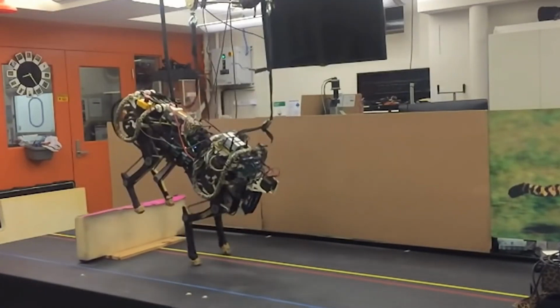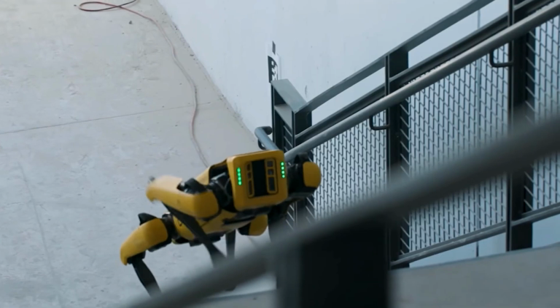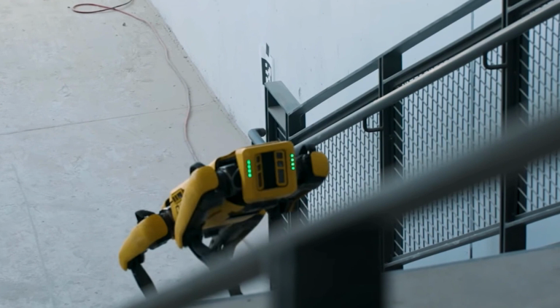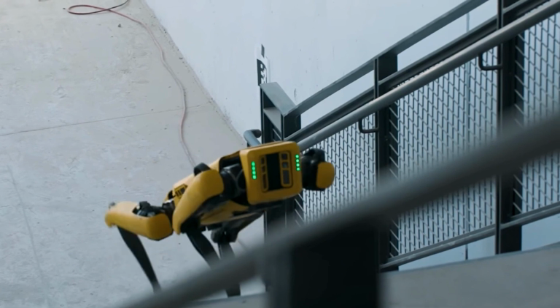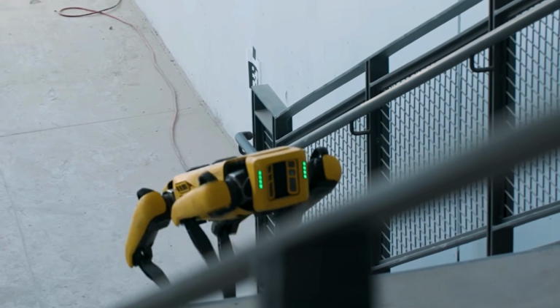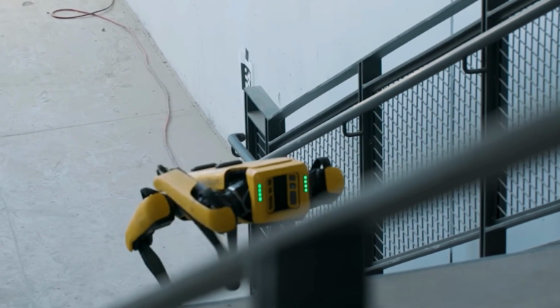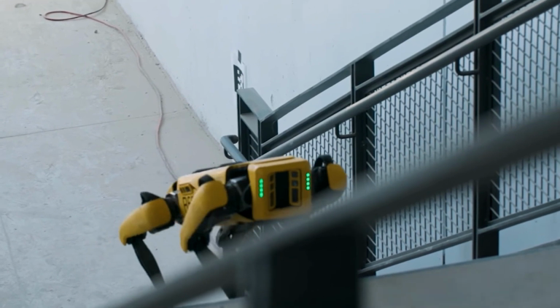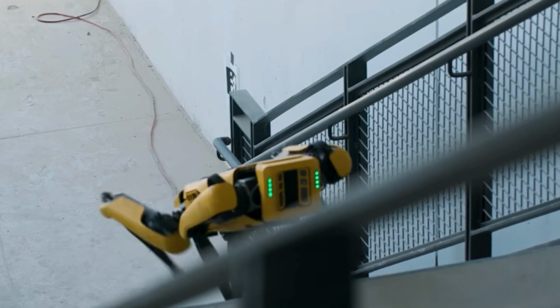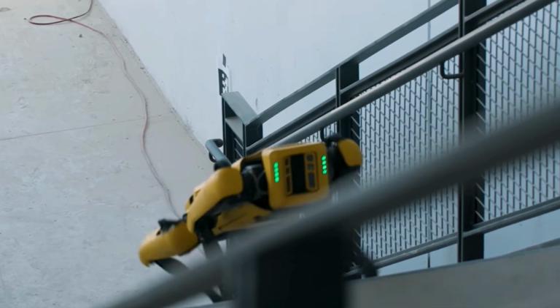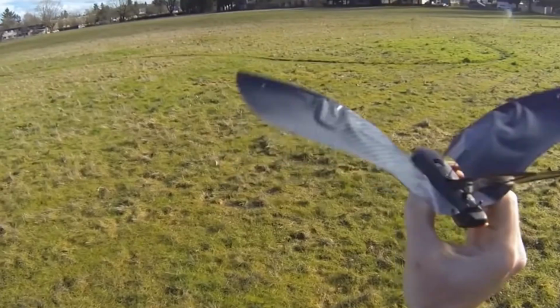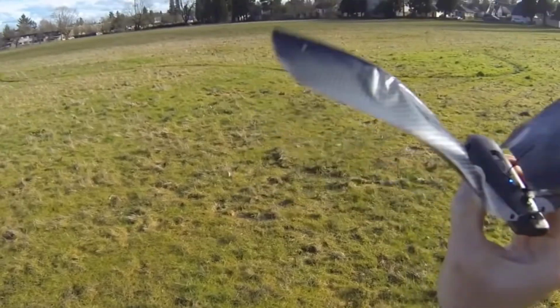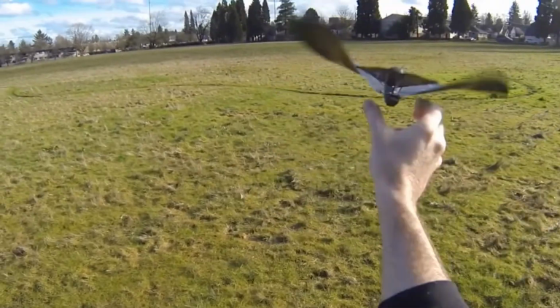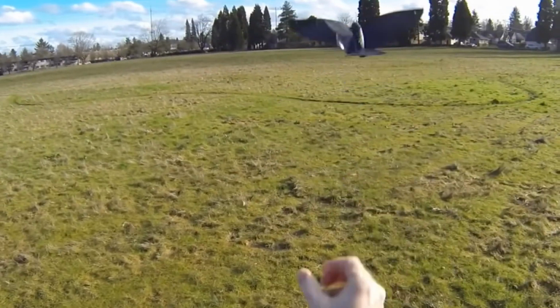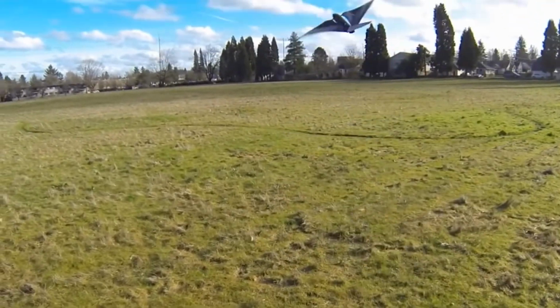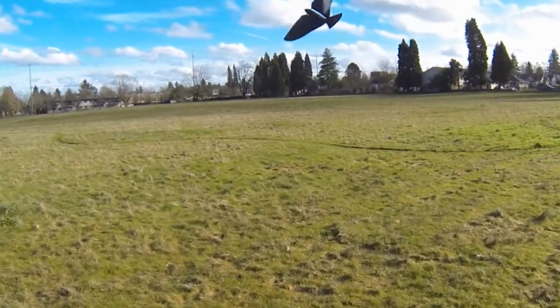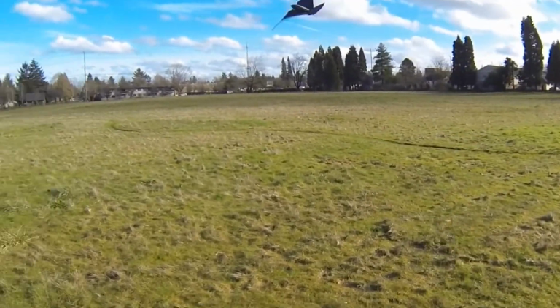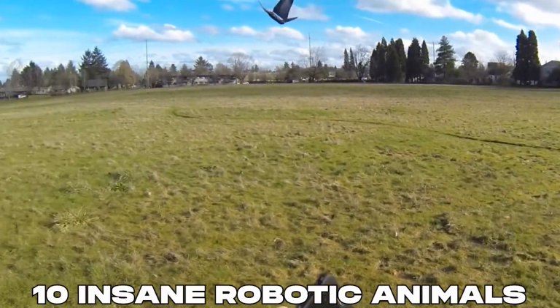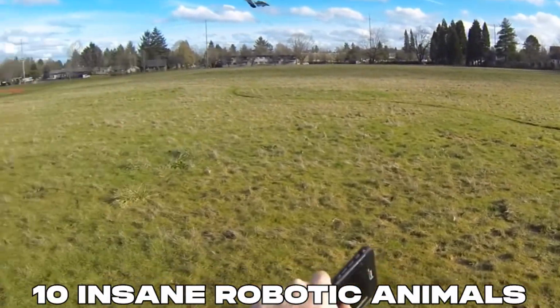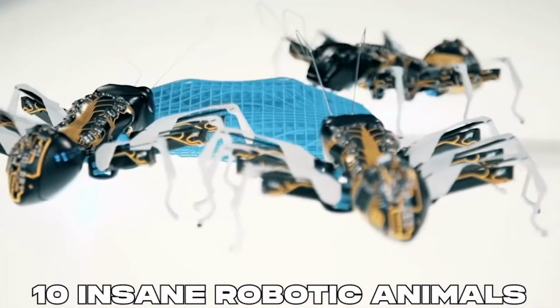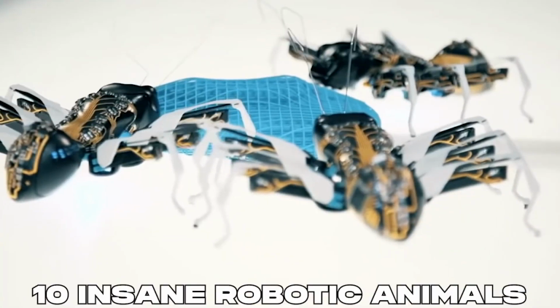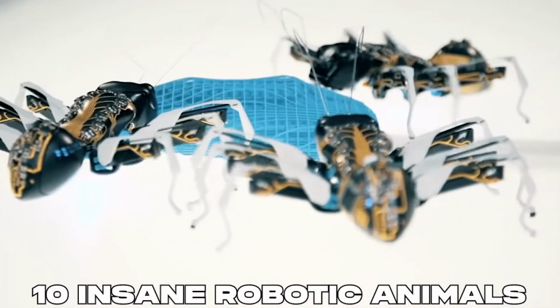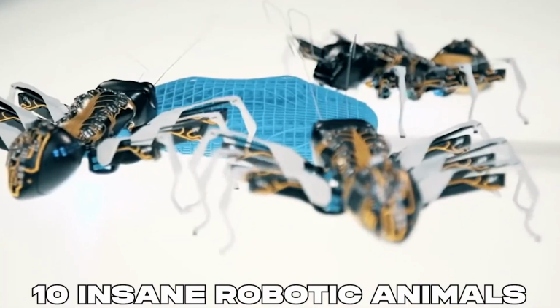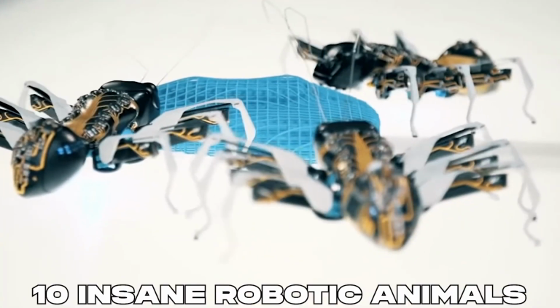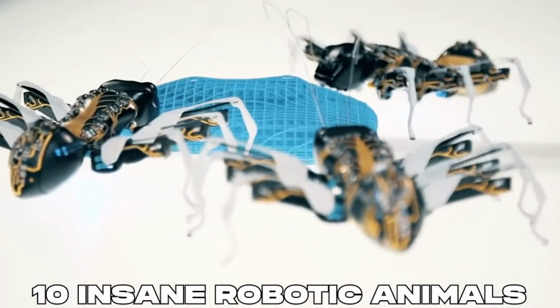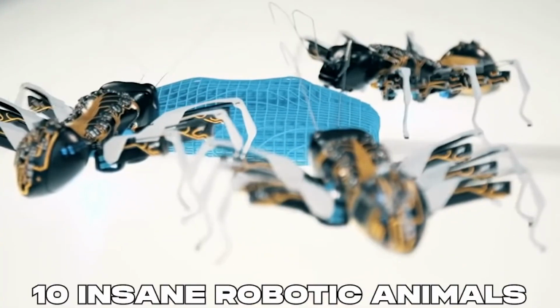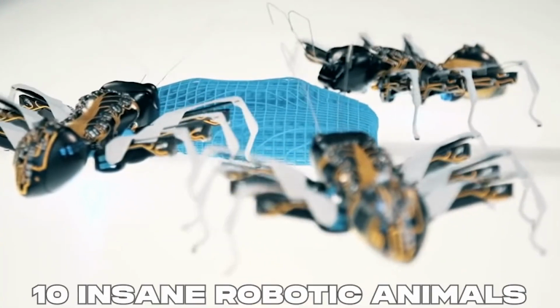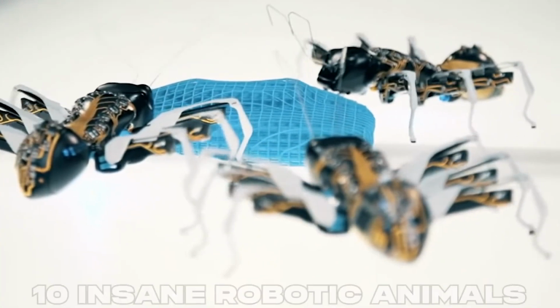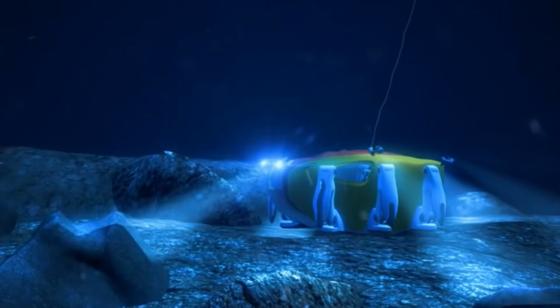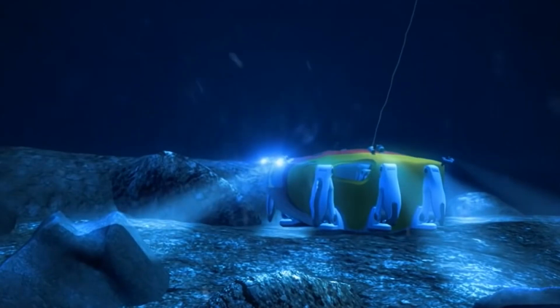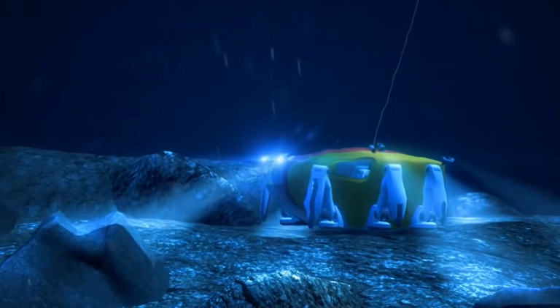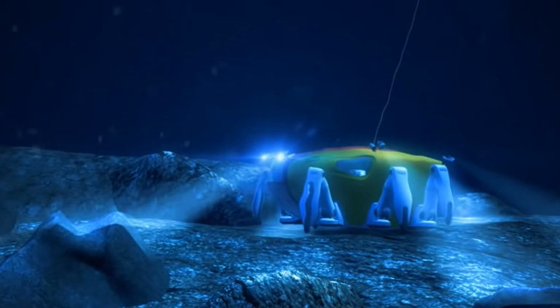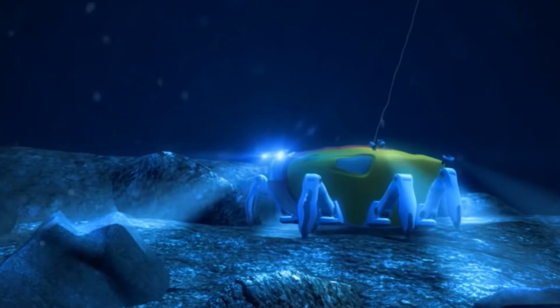In today's video, we will be talking about 10 Insane Robotic Animals You Must See!